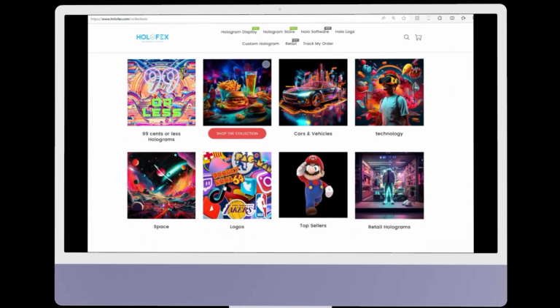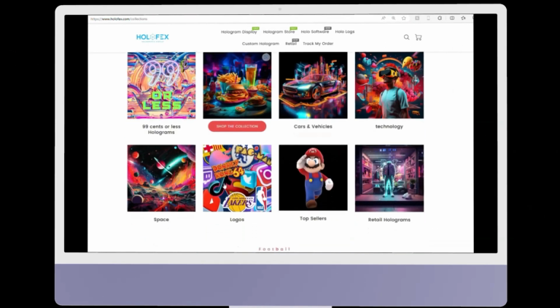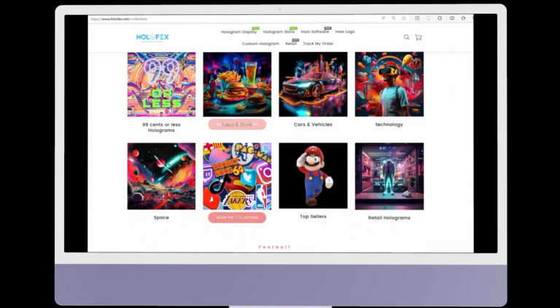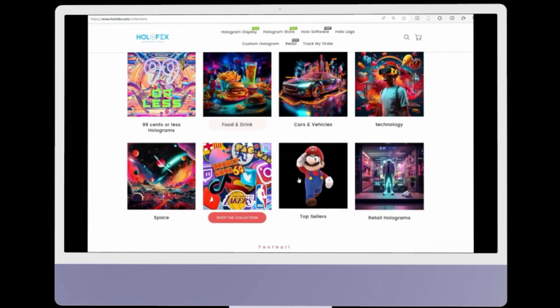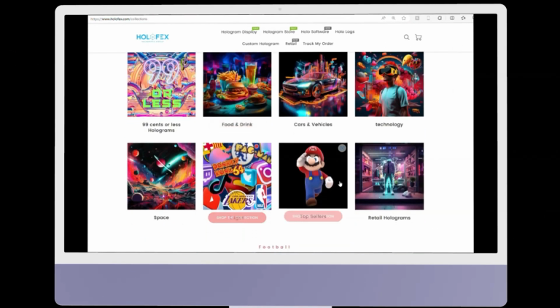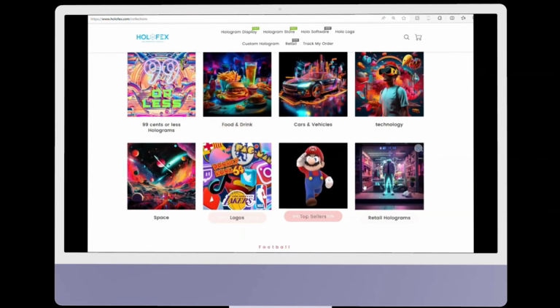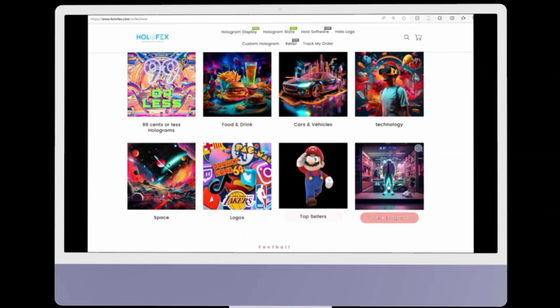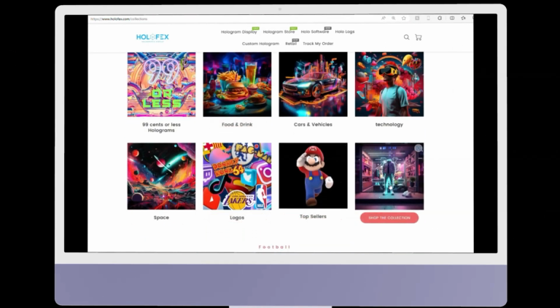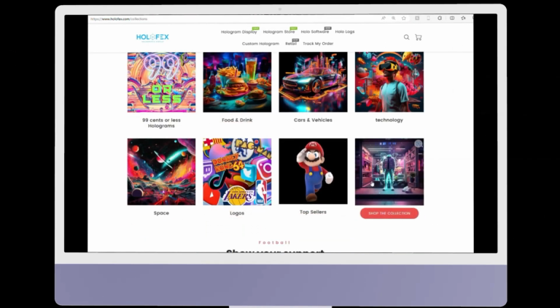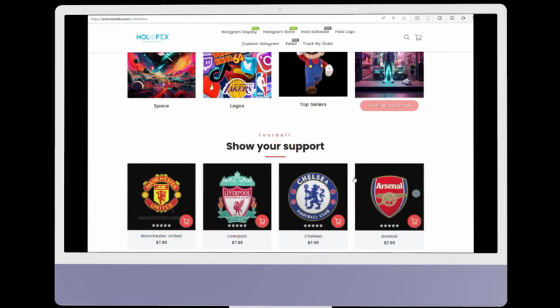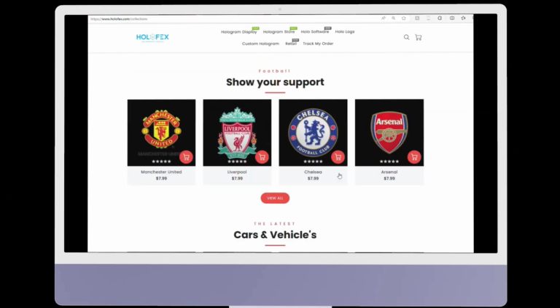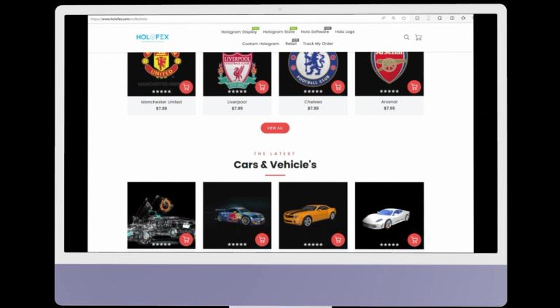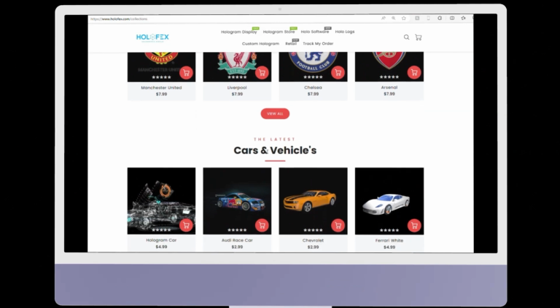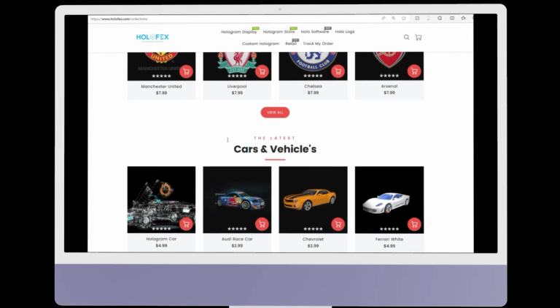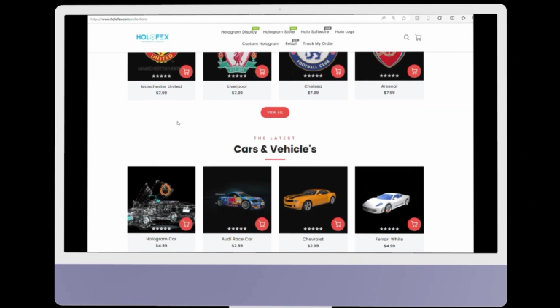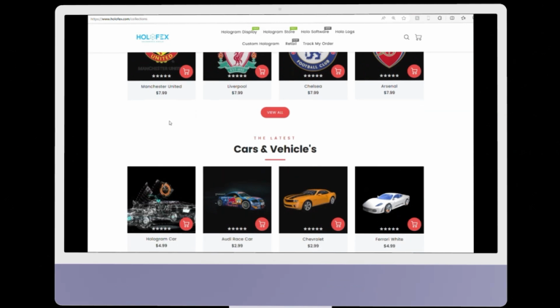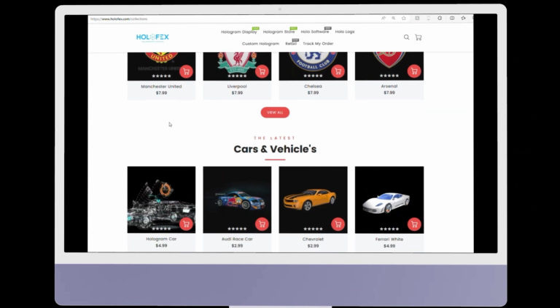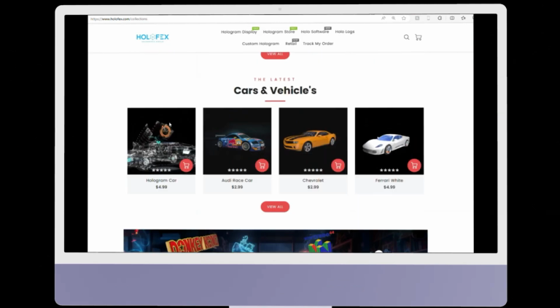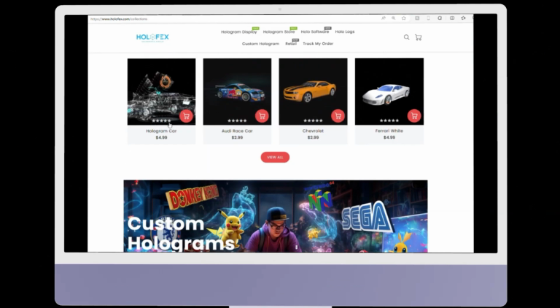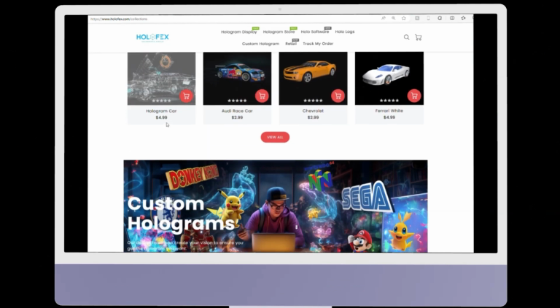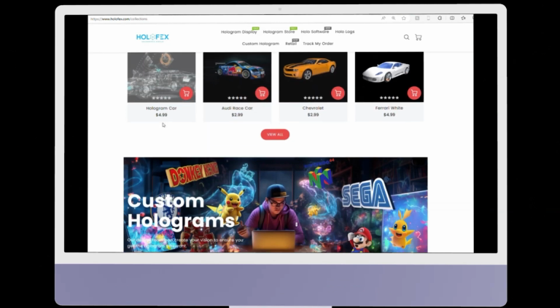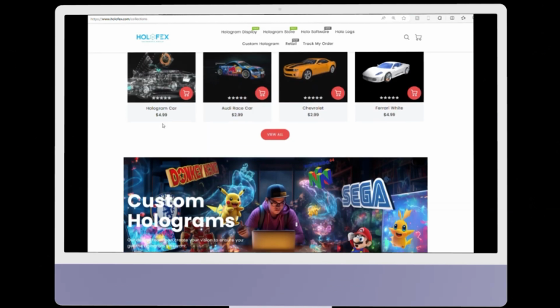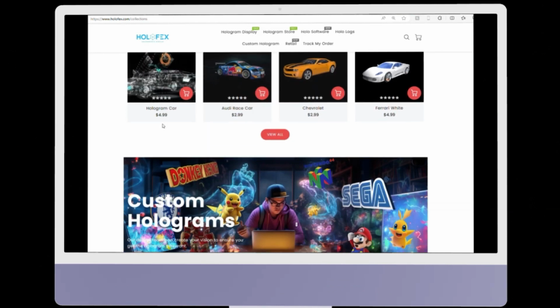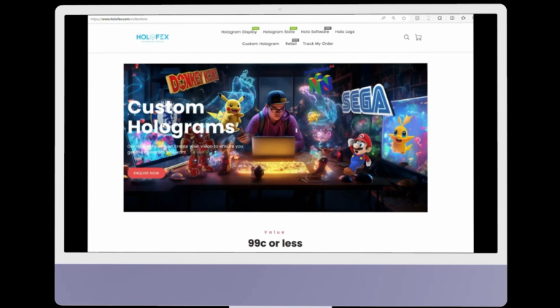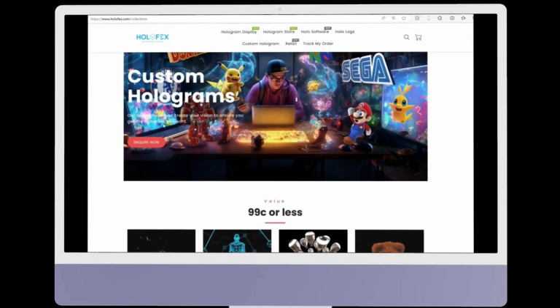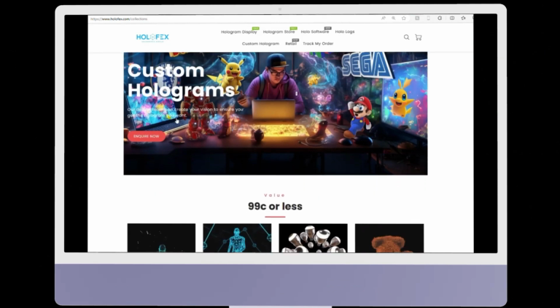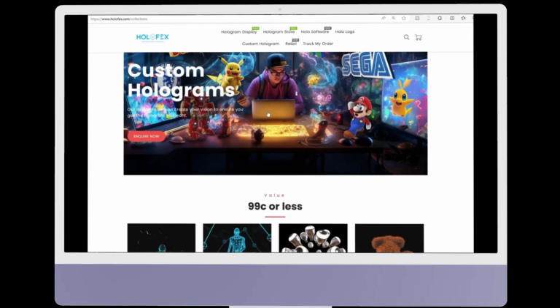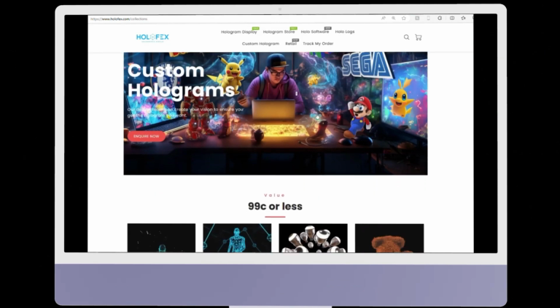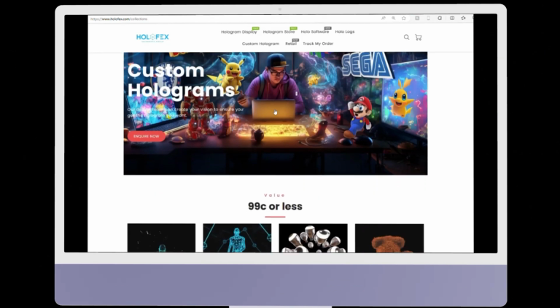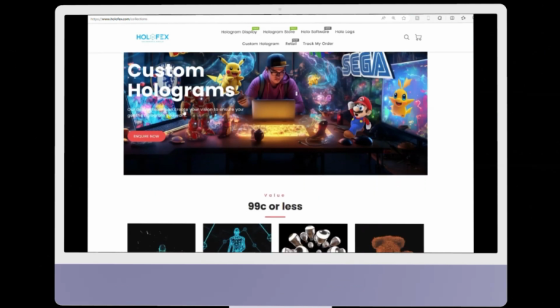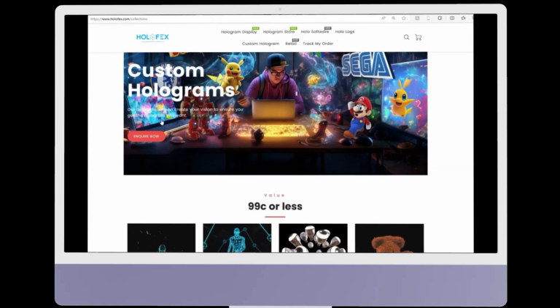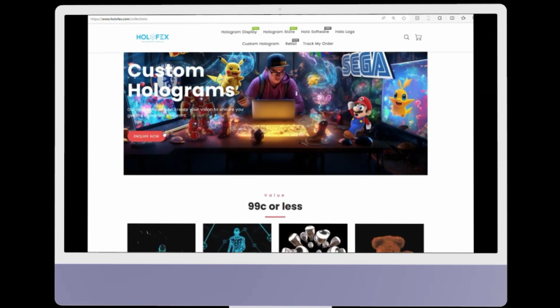Create a logo, favorite icons, or let us design one for you. The possibilities are endless.